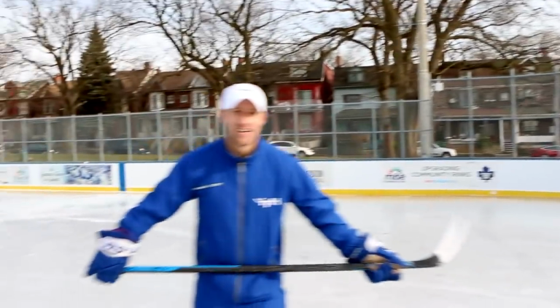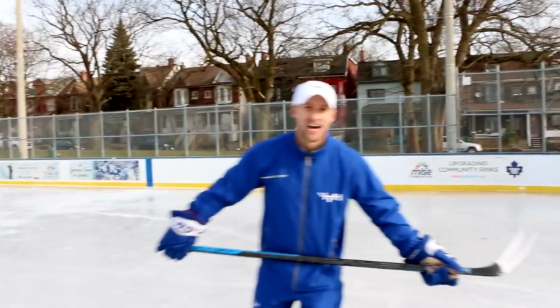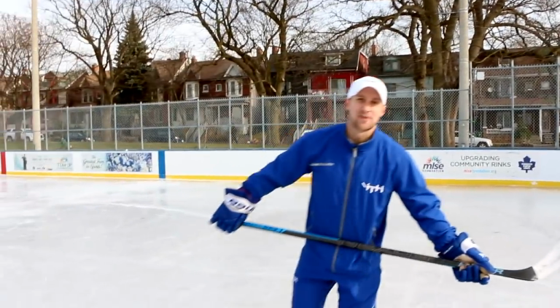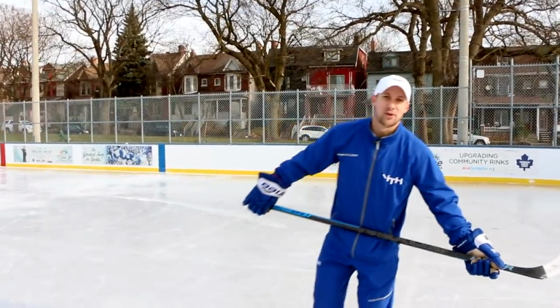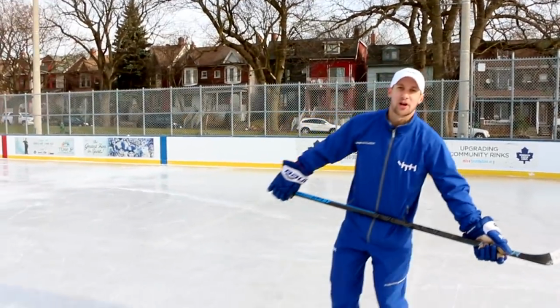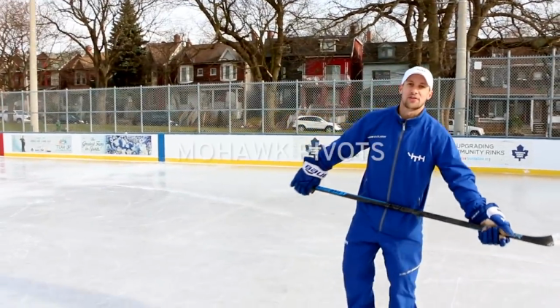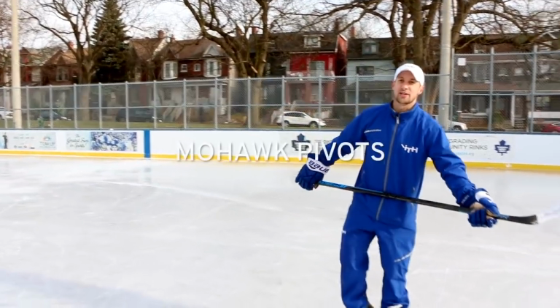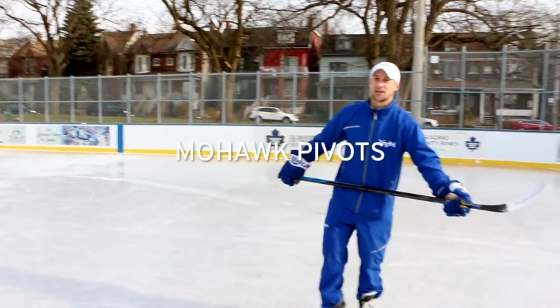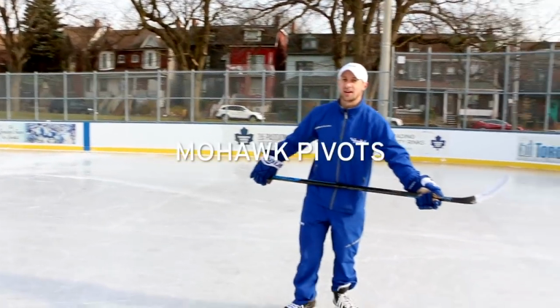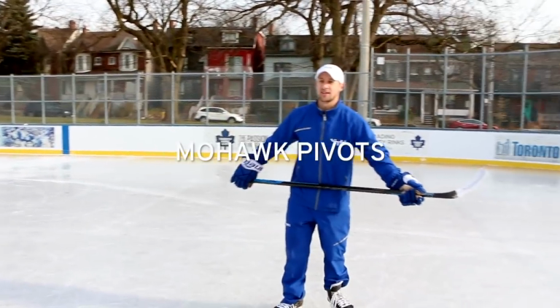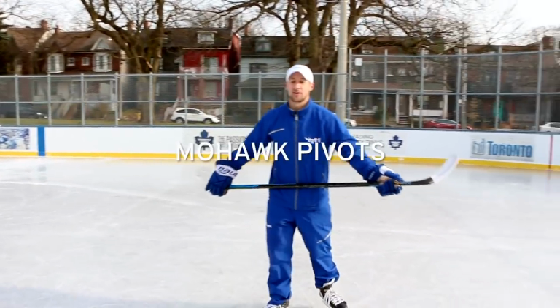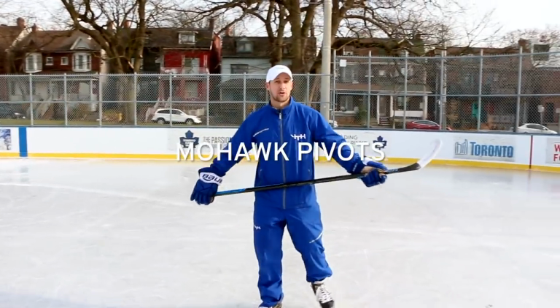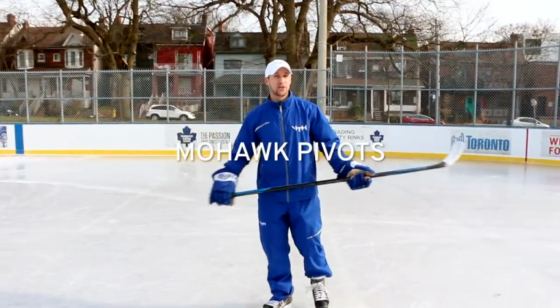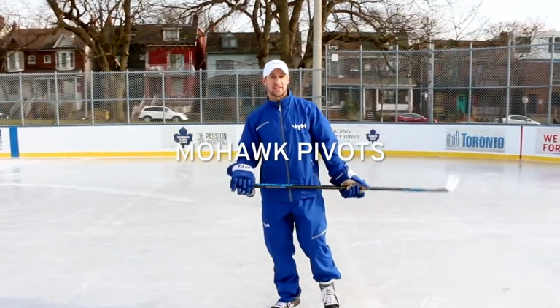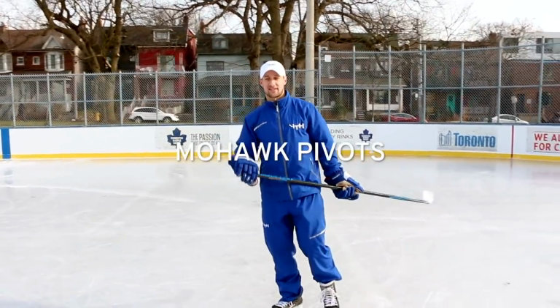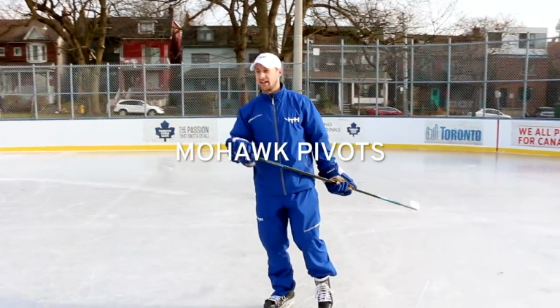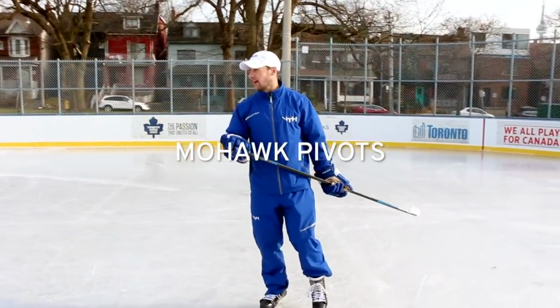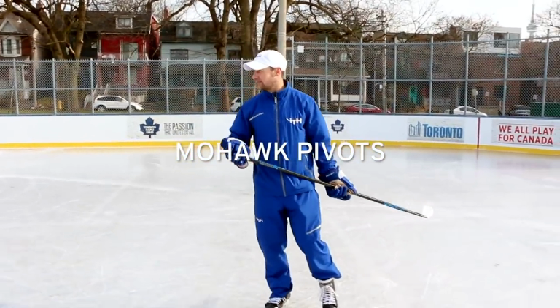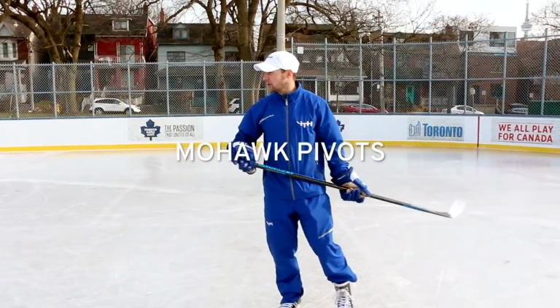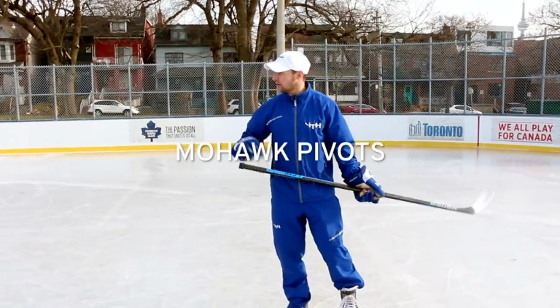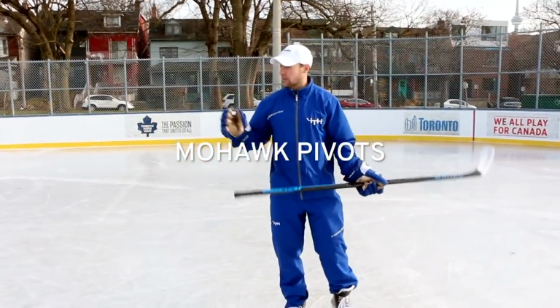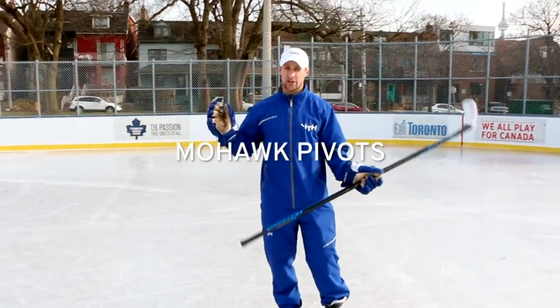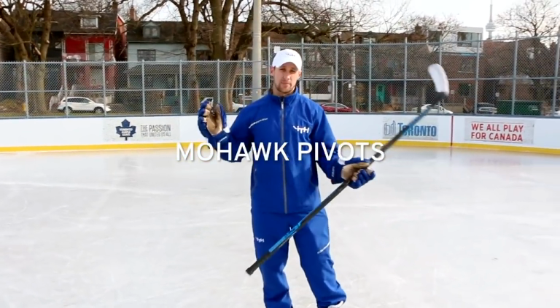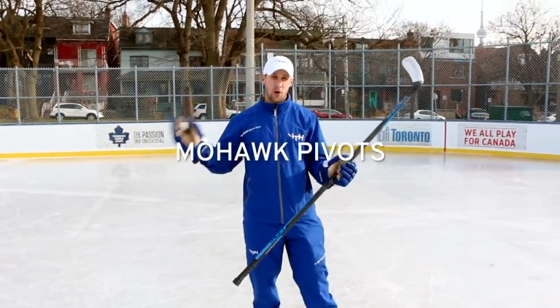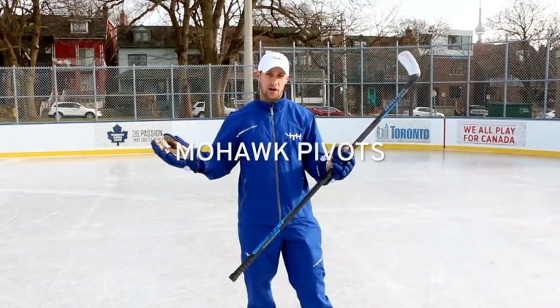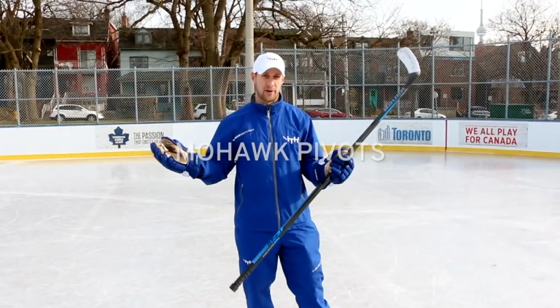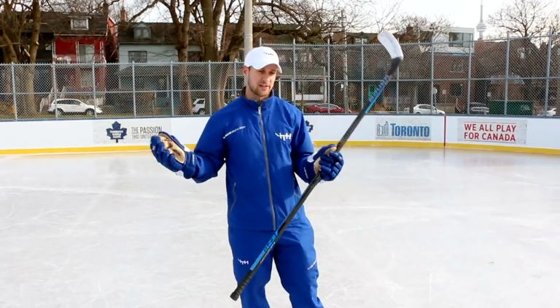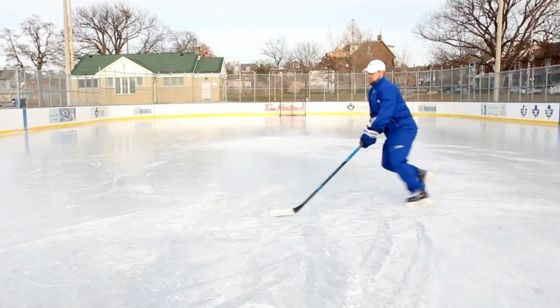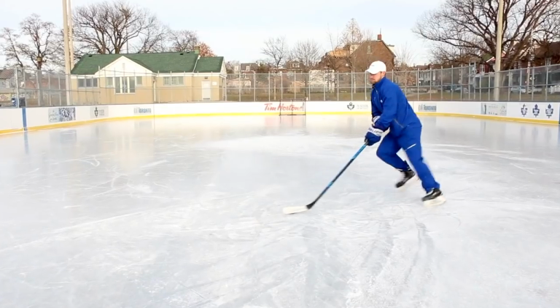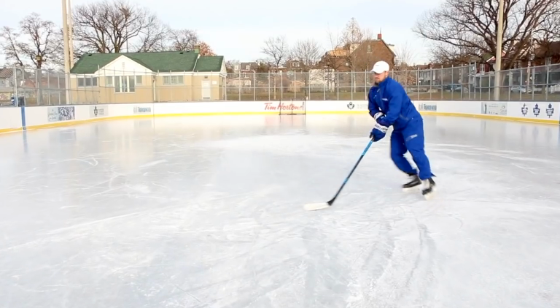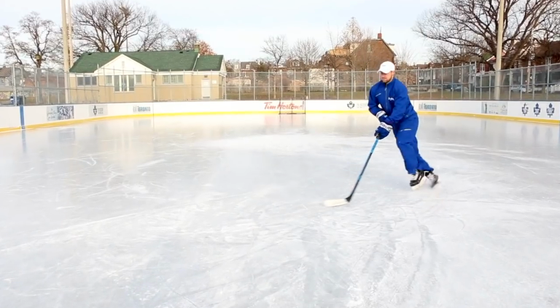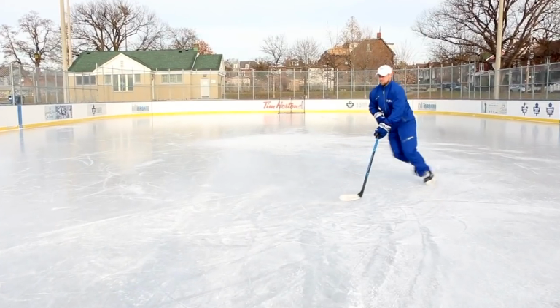Hi, I'm Sean Walker from i-Train Hockey. Today we have a really exciting video. We did Mohawk Pivot. So what's a Mohawk Pivot?